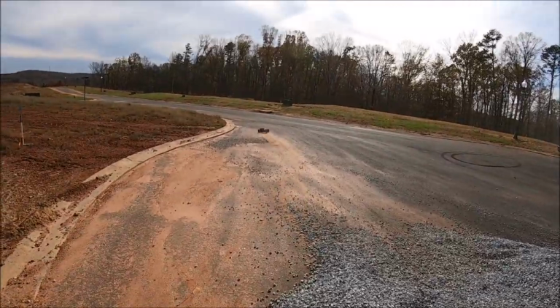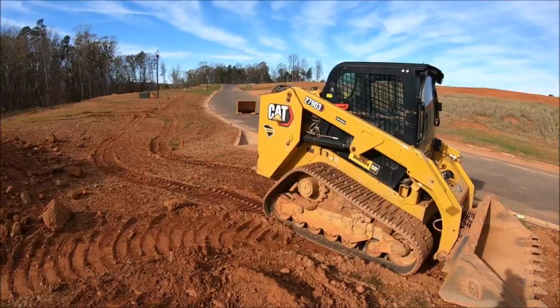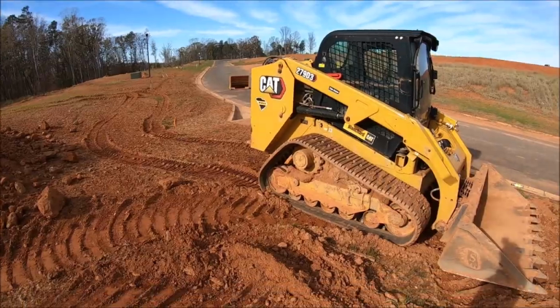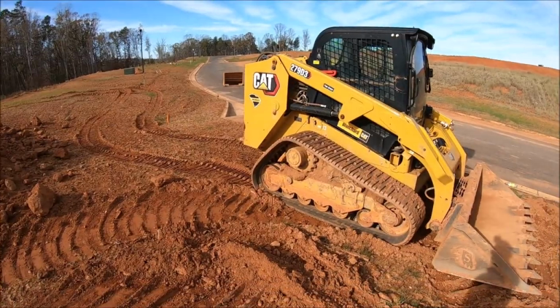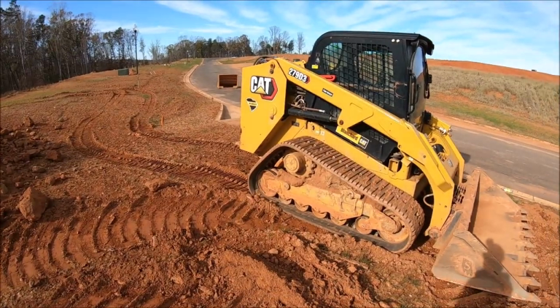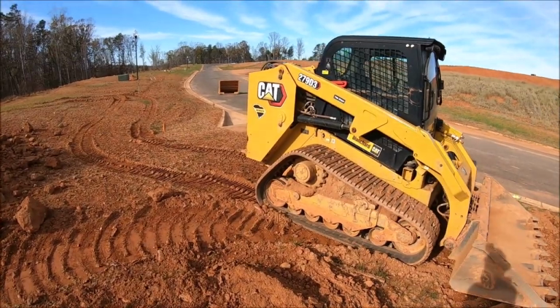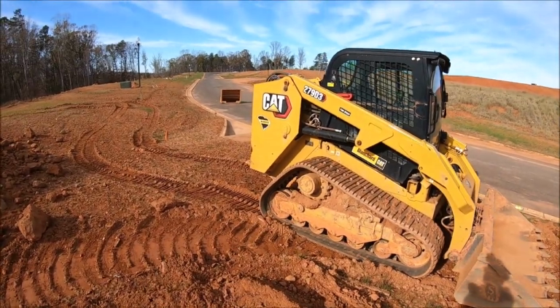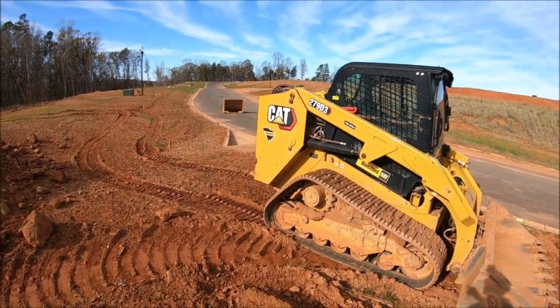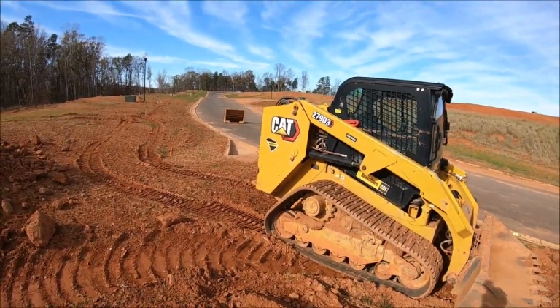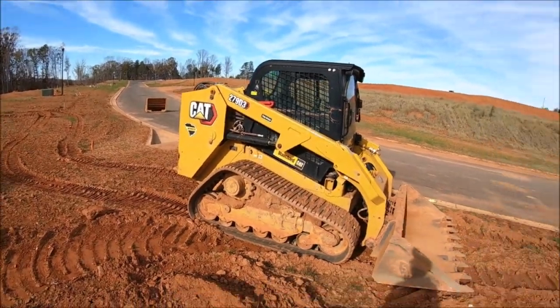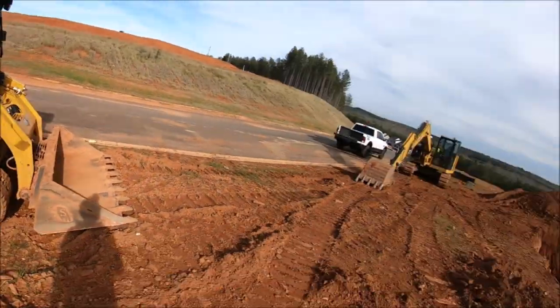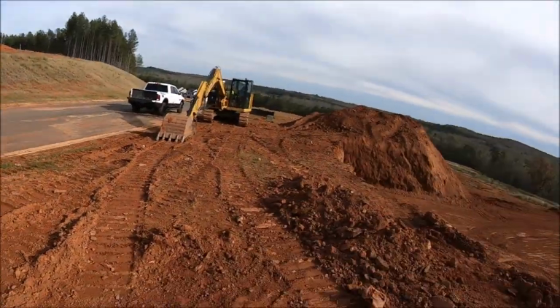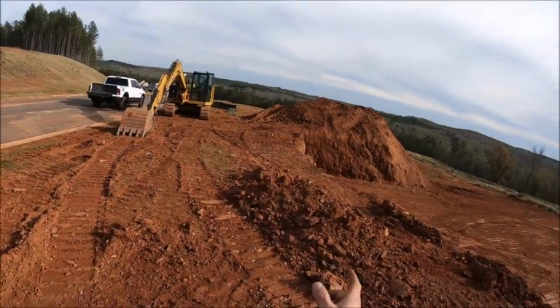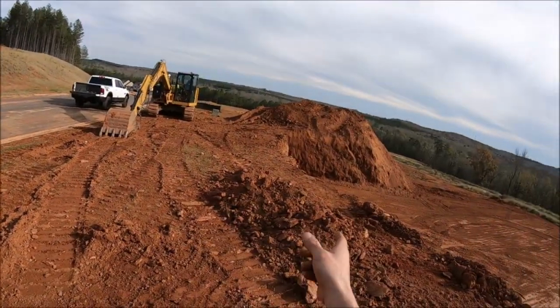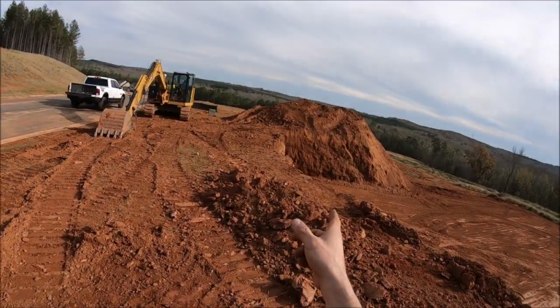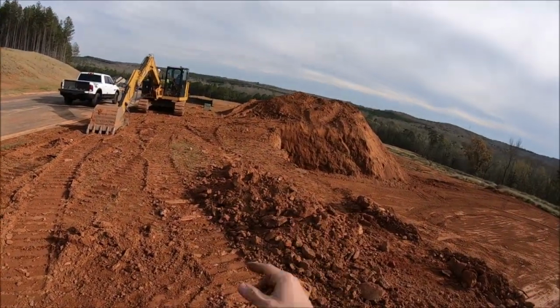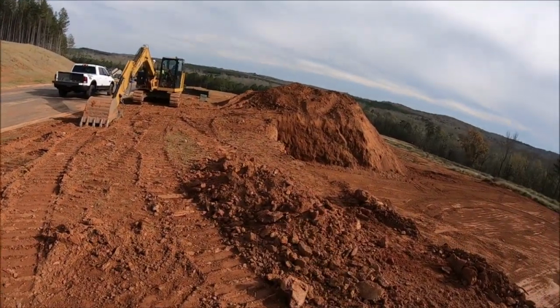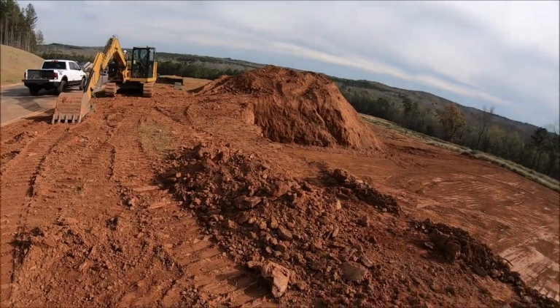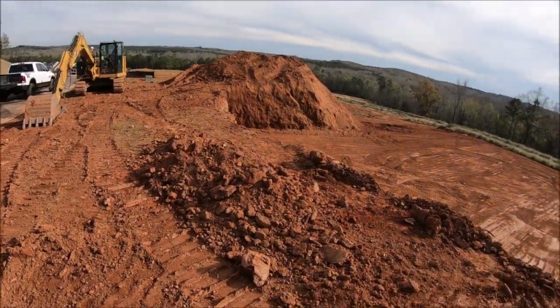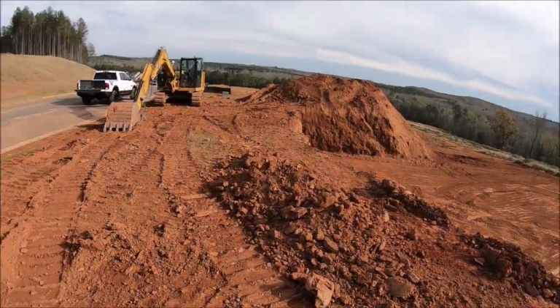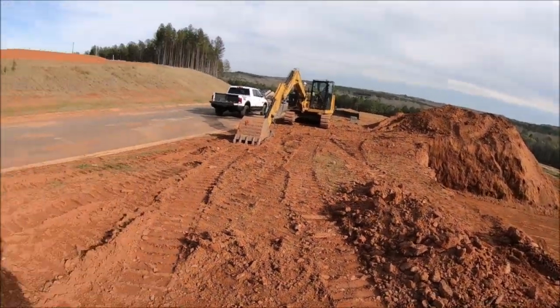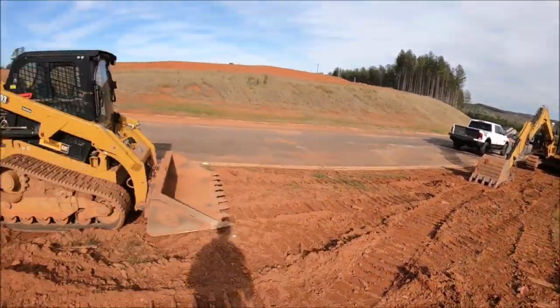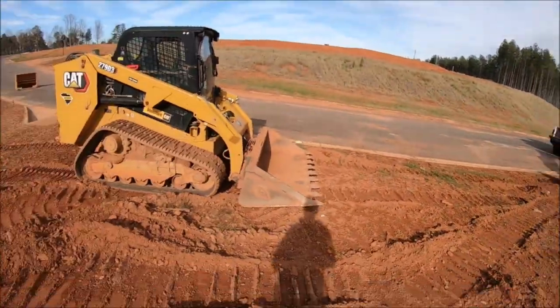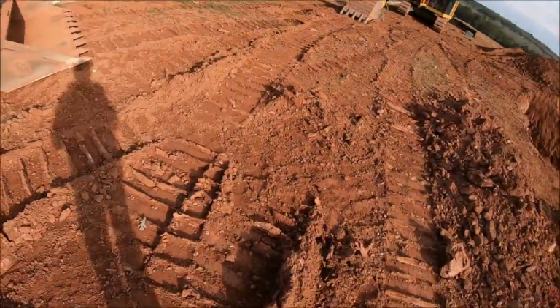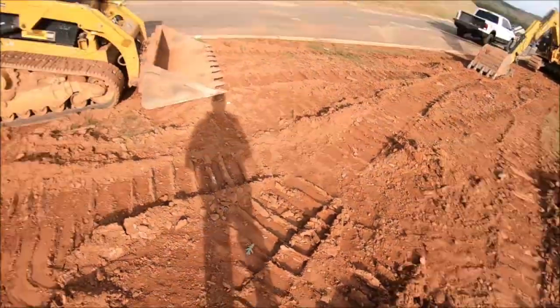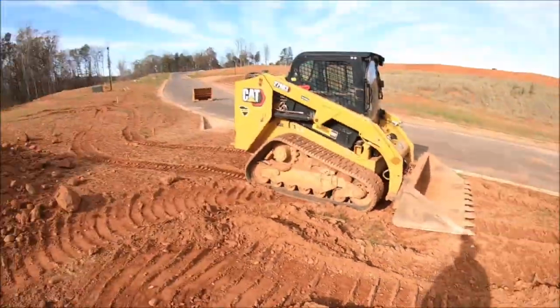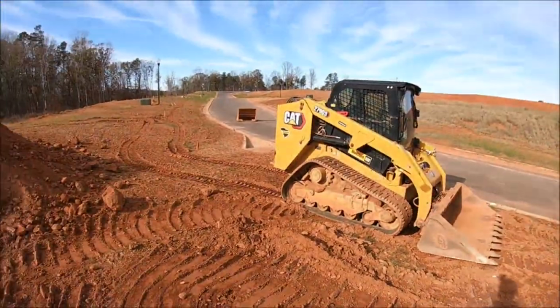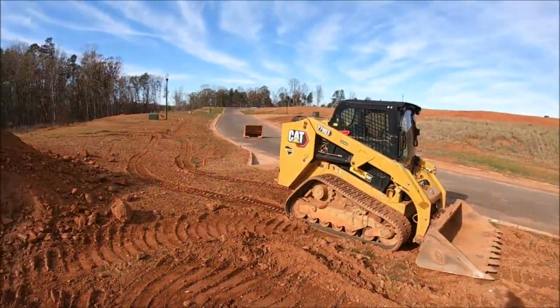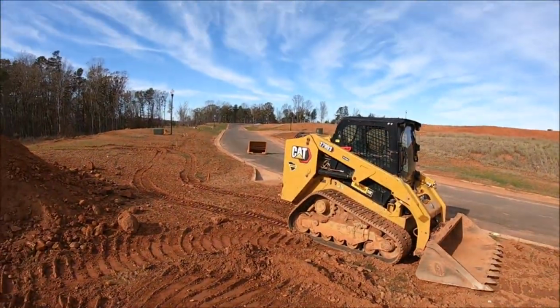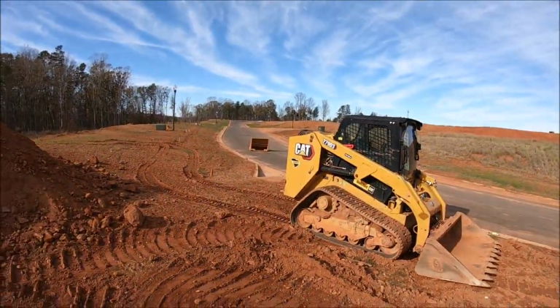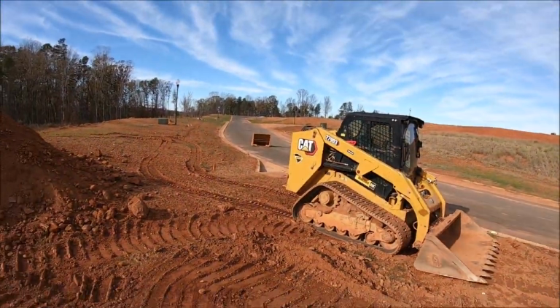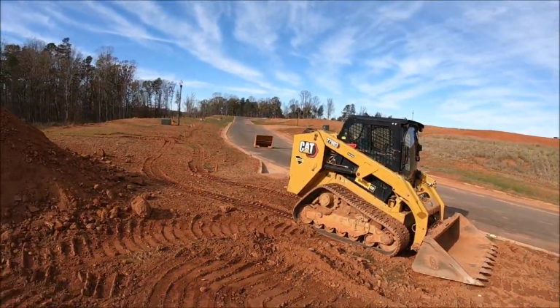Alright guys, this will be fun — we're going to play jump the tractor, and probably land on that pile of dirt over there. I have no idea, it's just going to be a sketch jump. We'll see what happens.